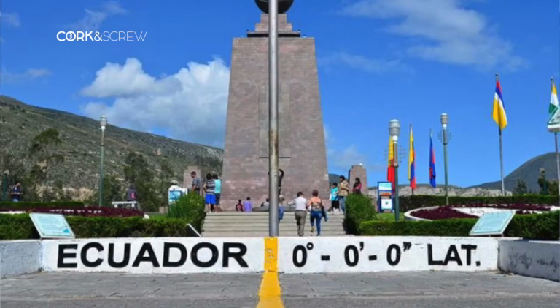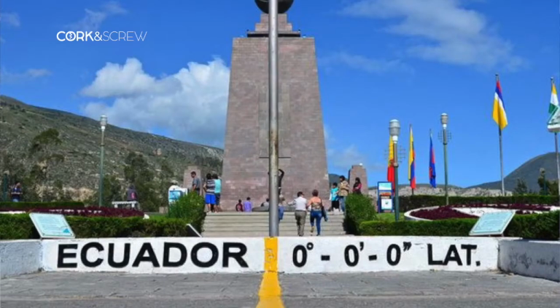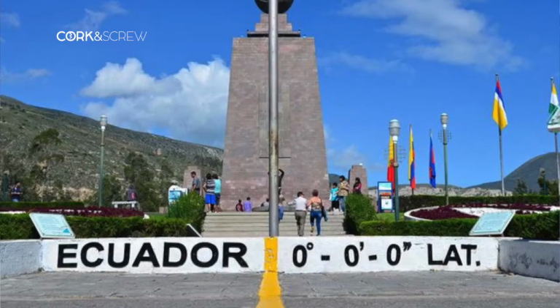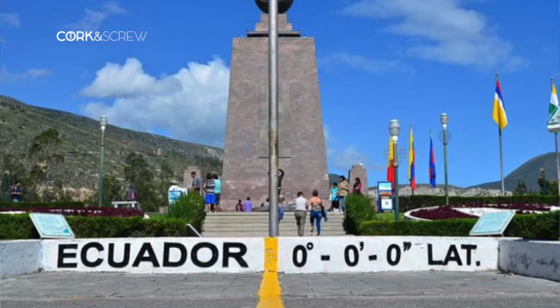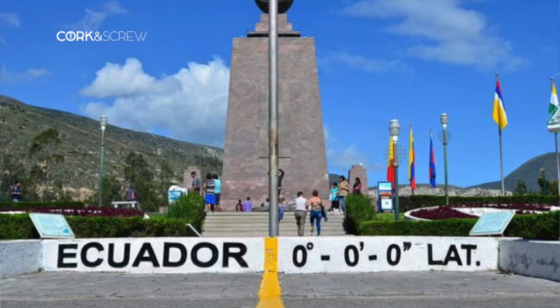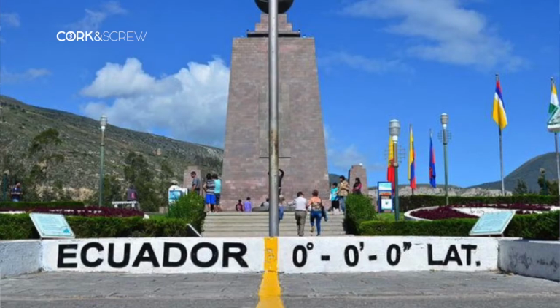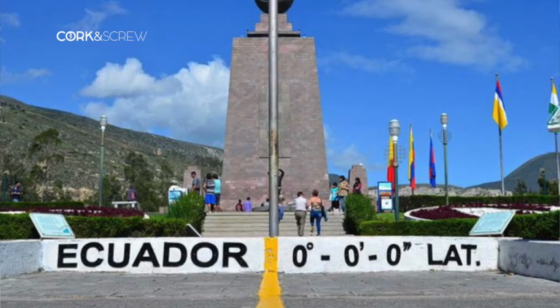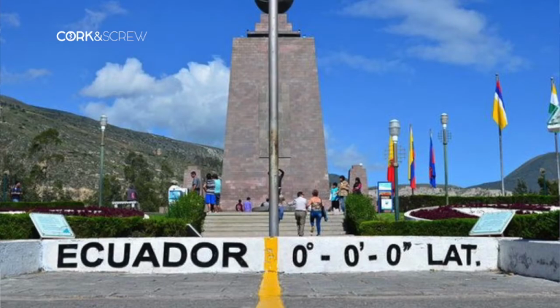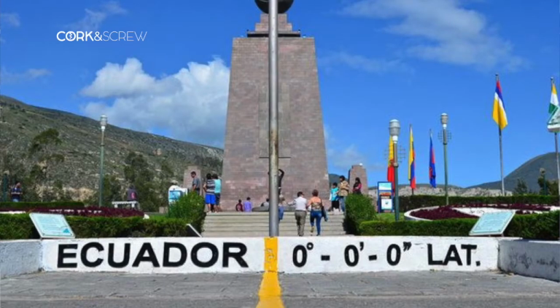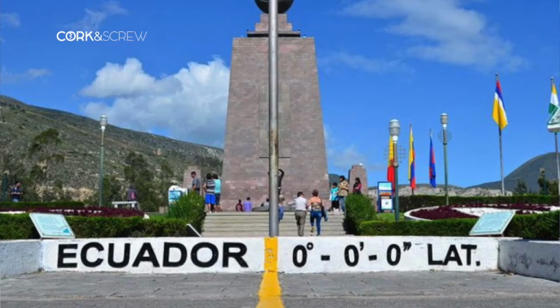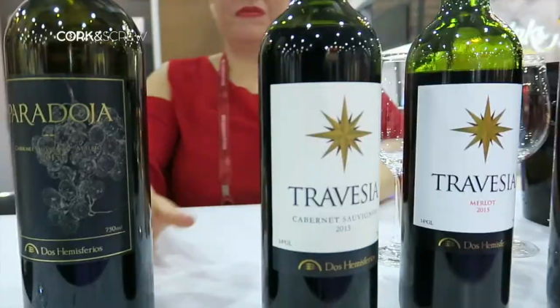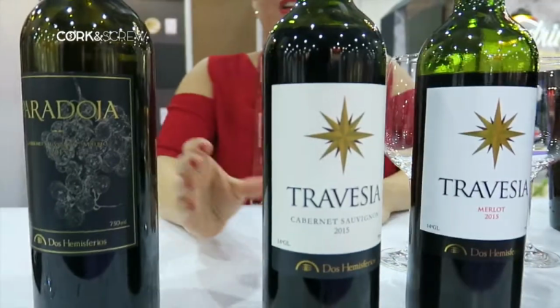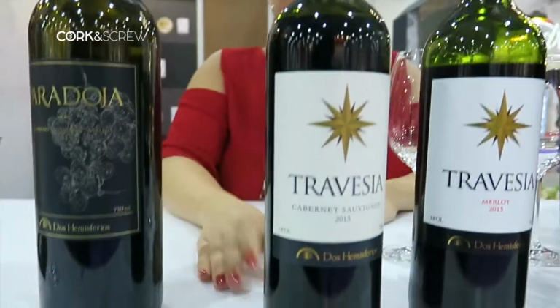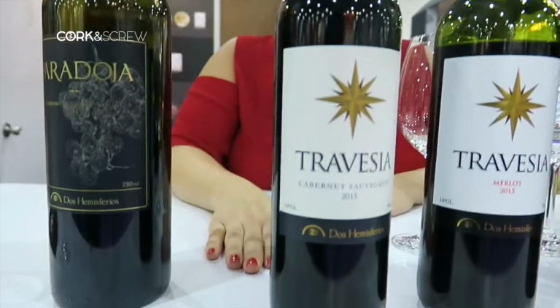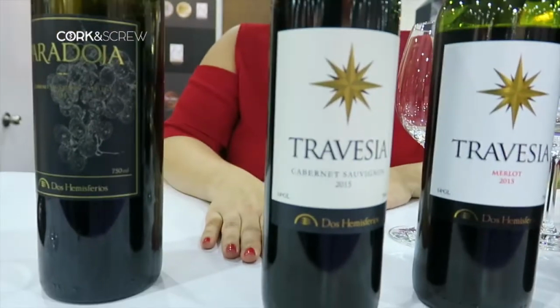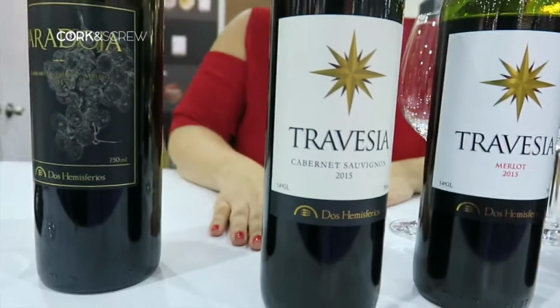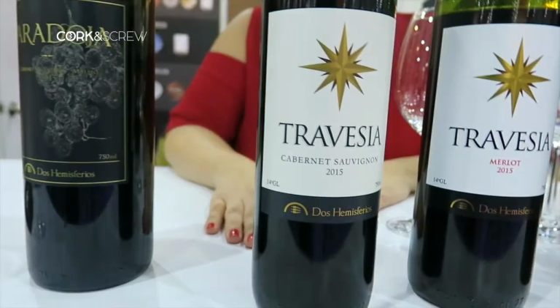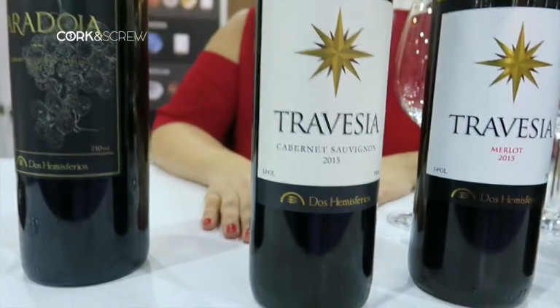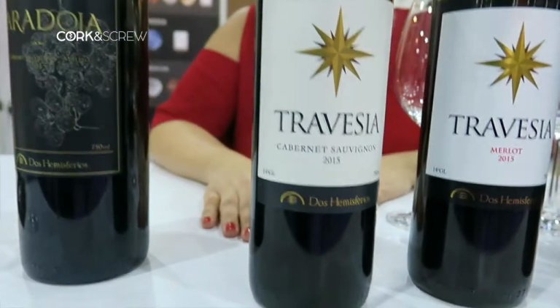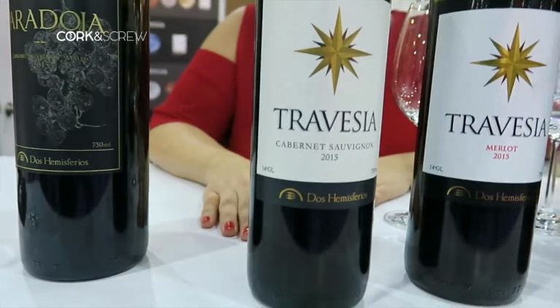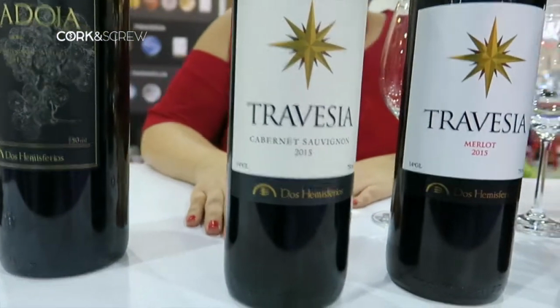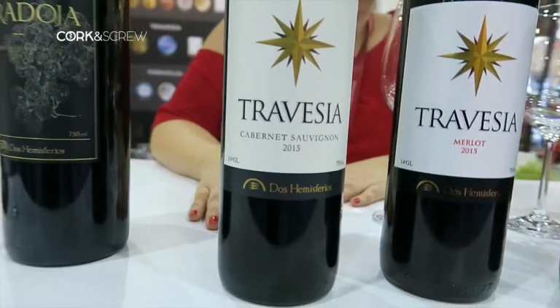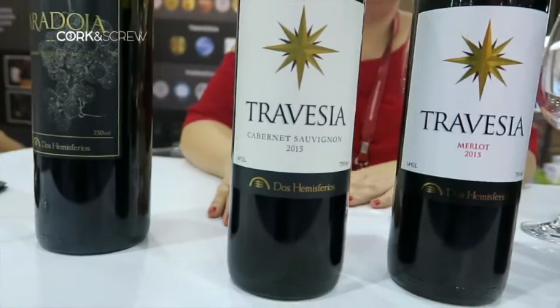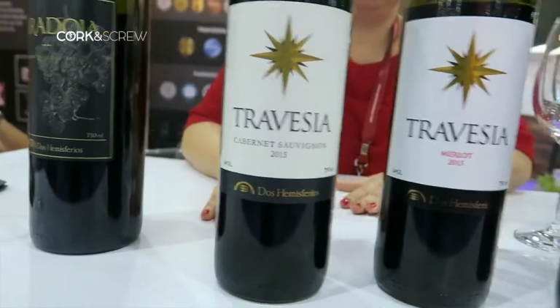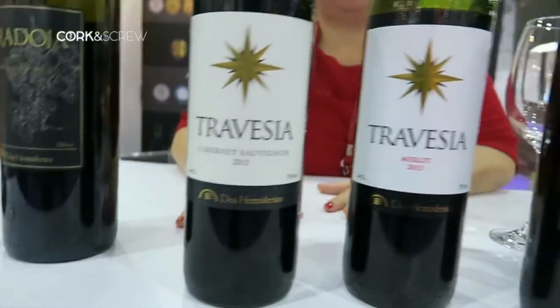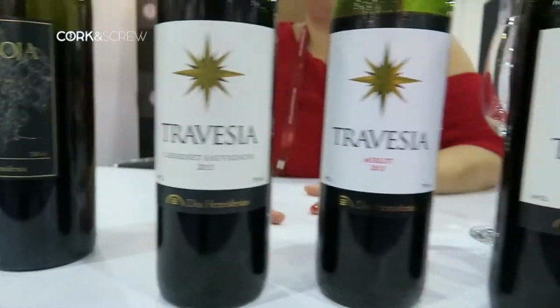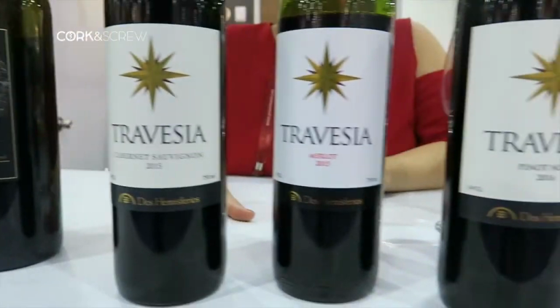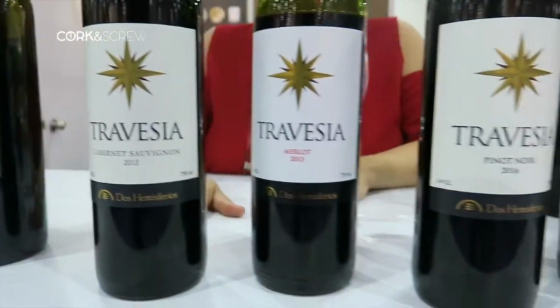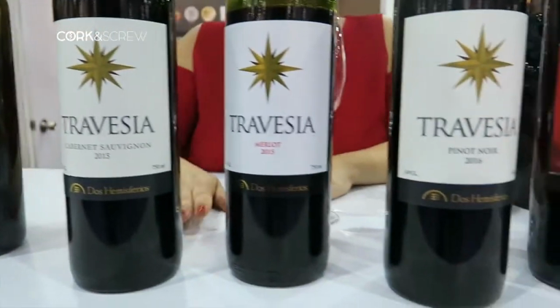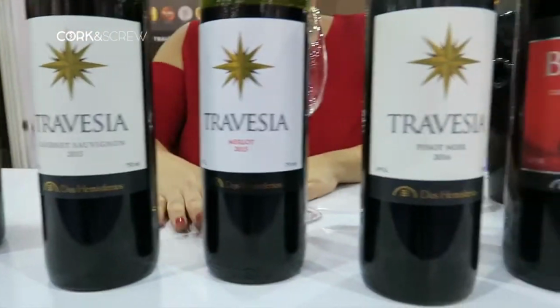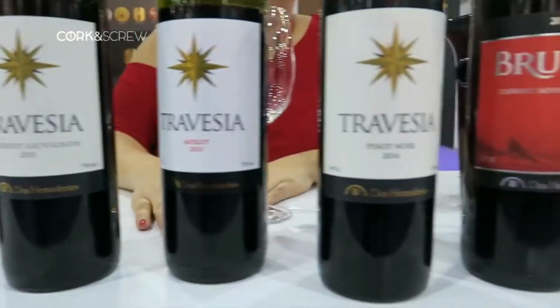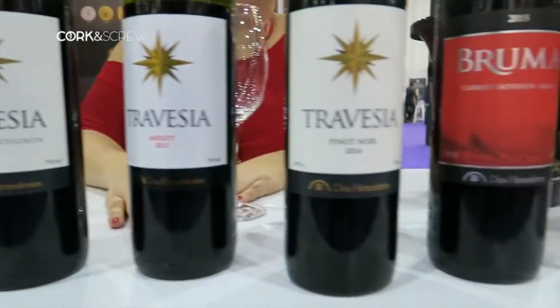Now we export to New York, Germany, Spain, Switzerland, and our main market is Ecuador.